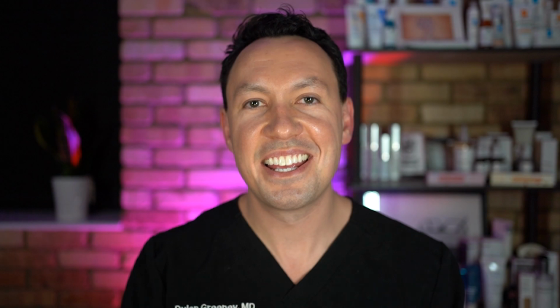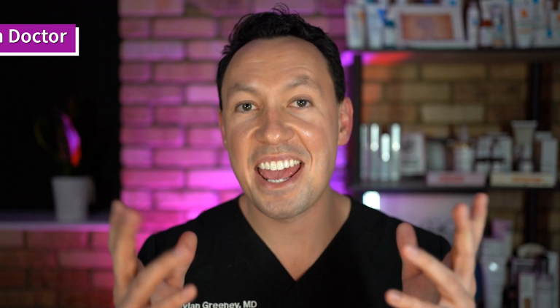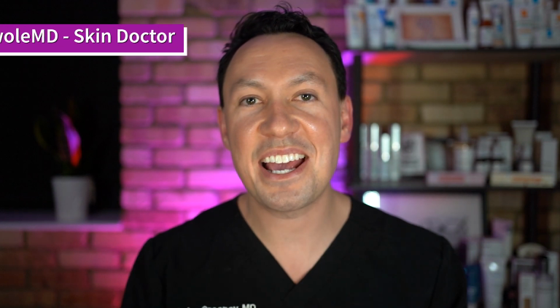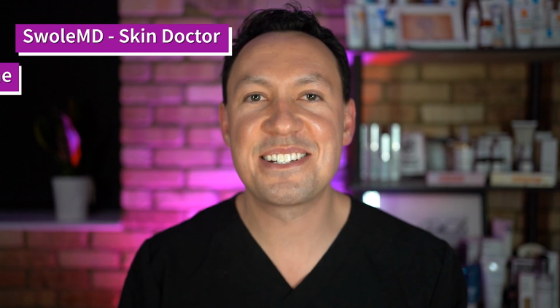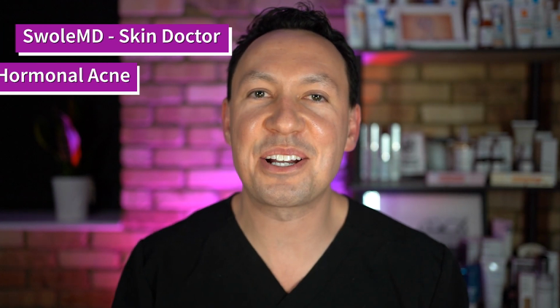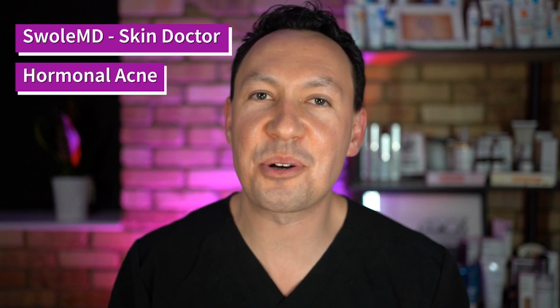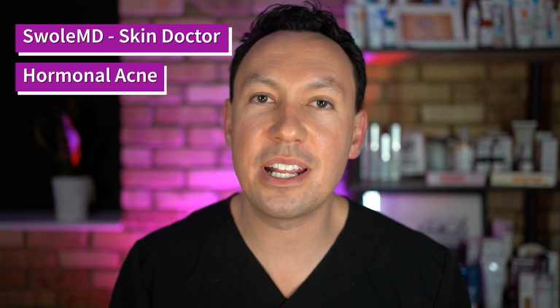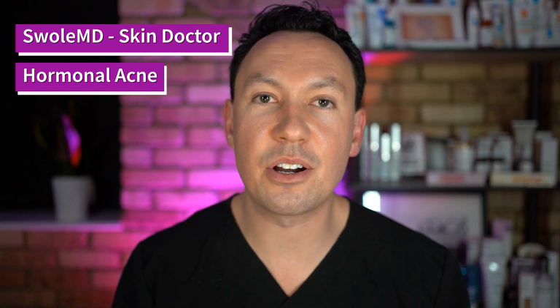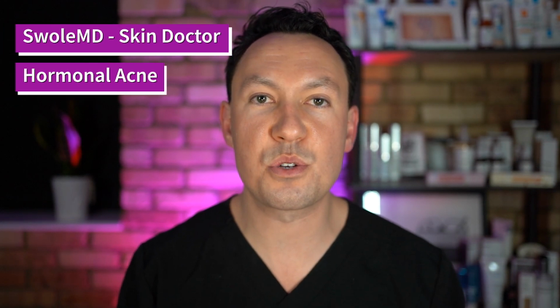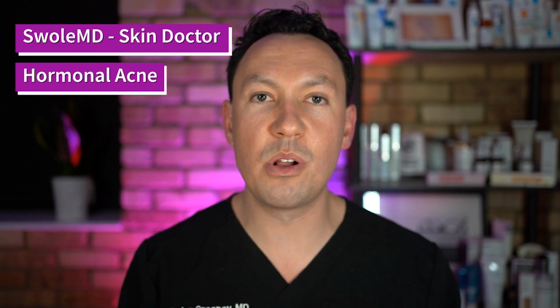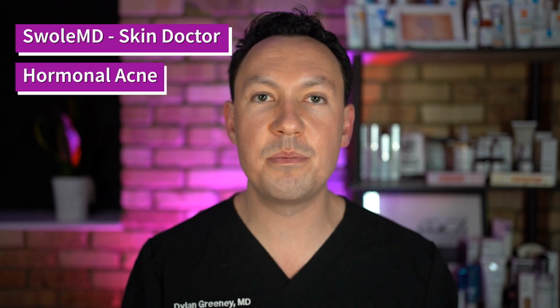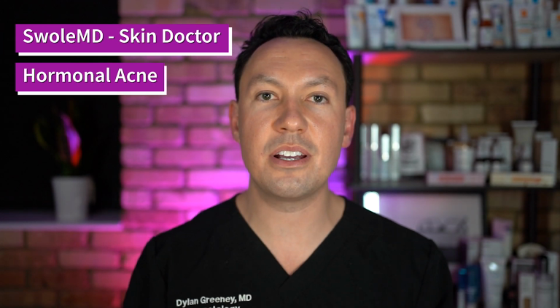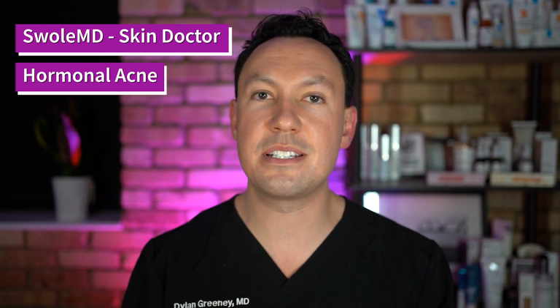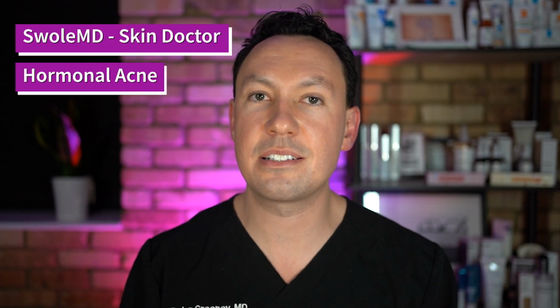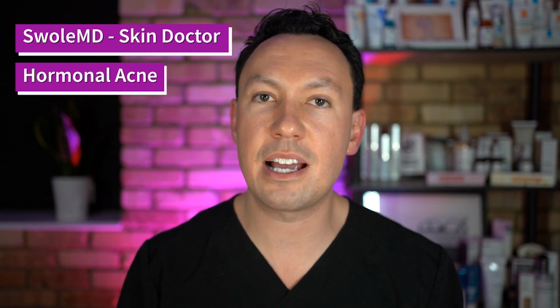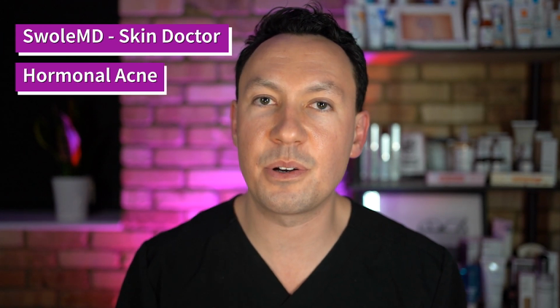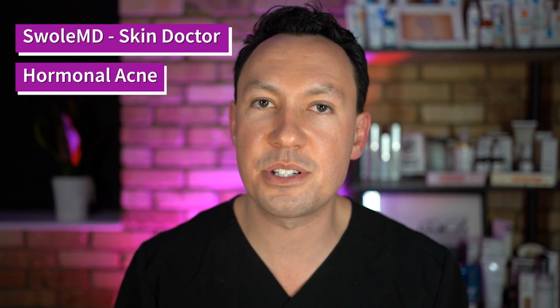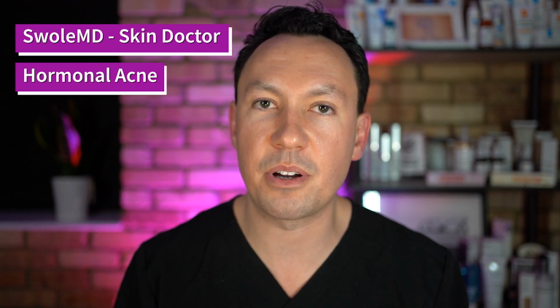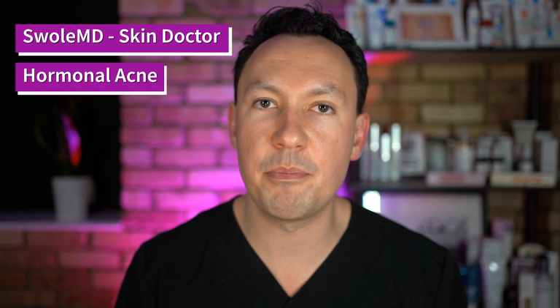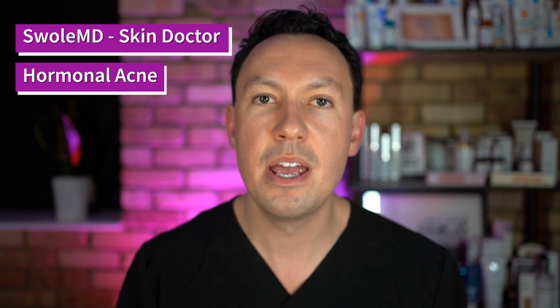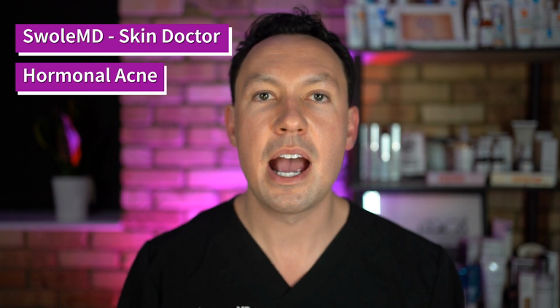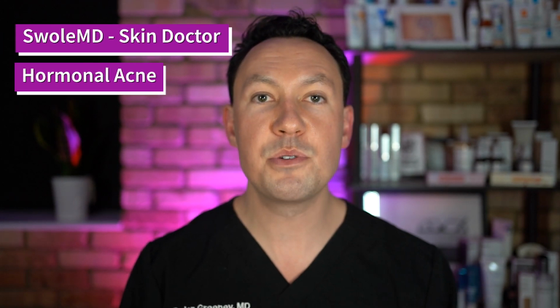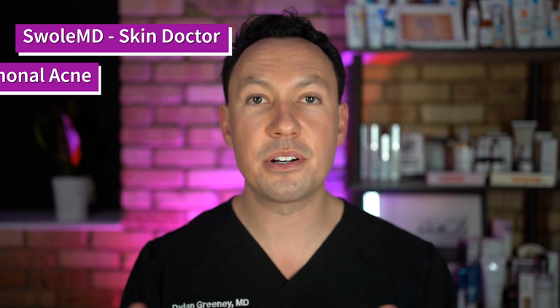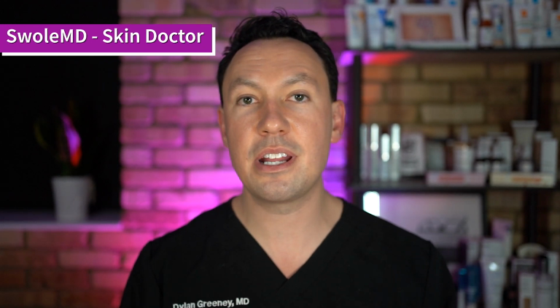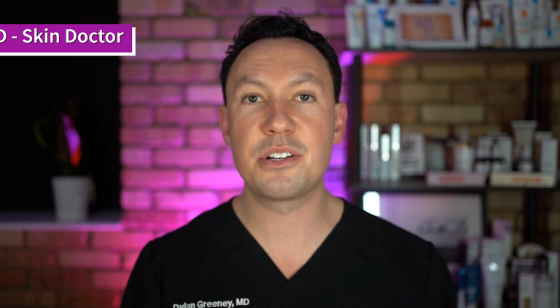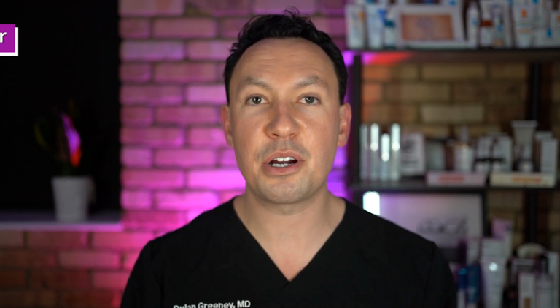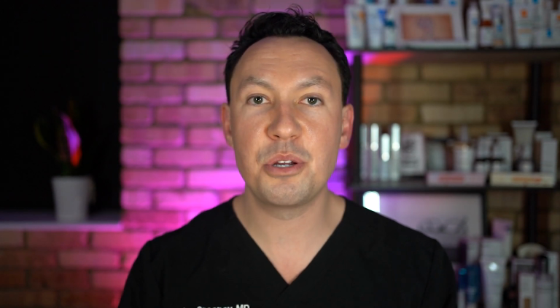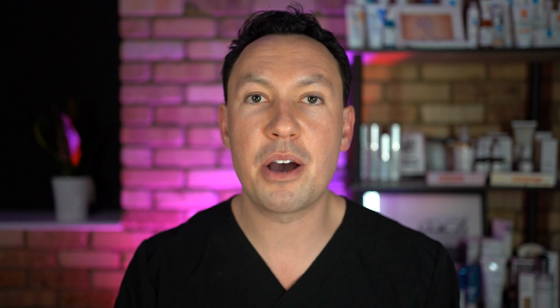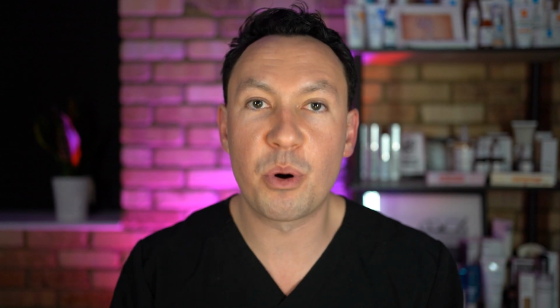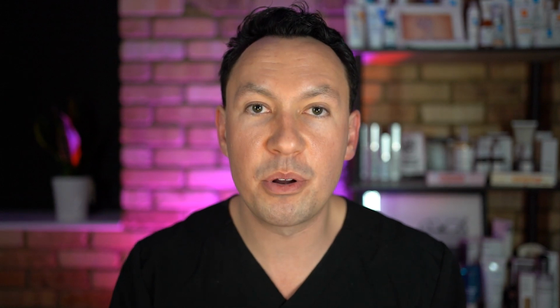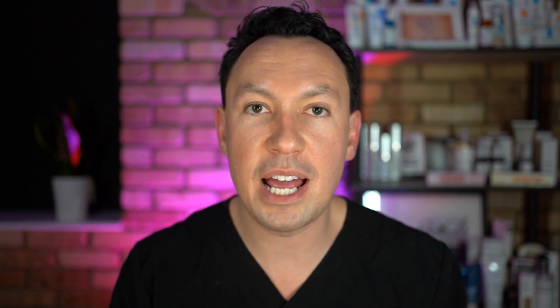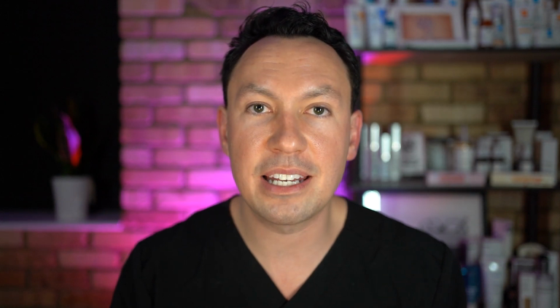Hey guys, Dr. Greeny here — Swollen D on TikTok or Instagram. I'm here today to talk to you about hormonal acne.